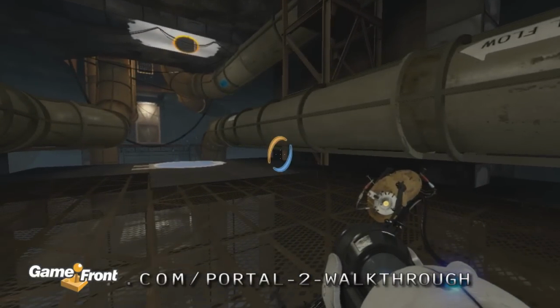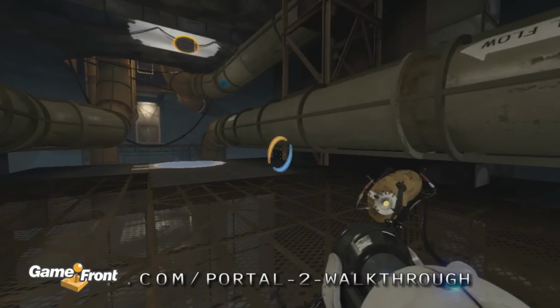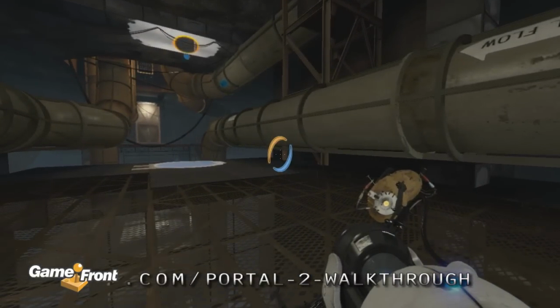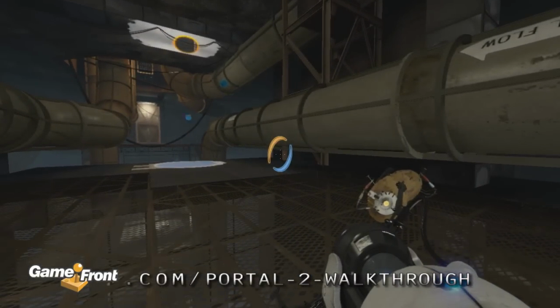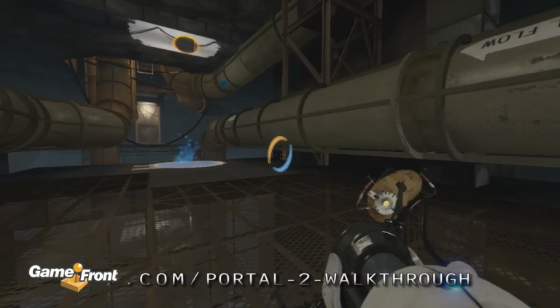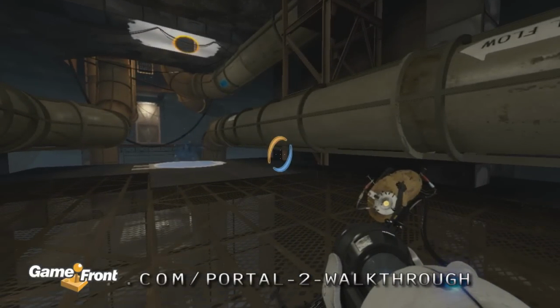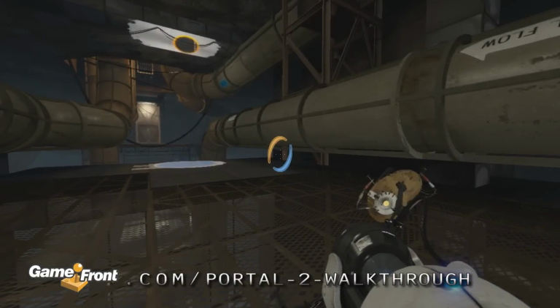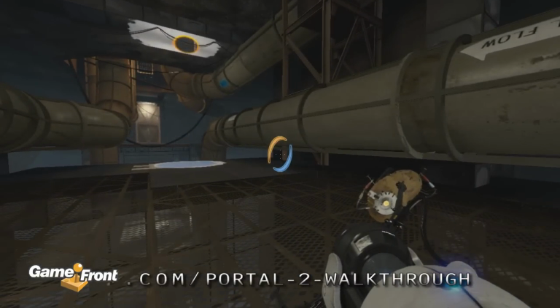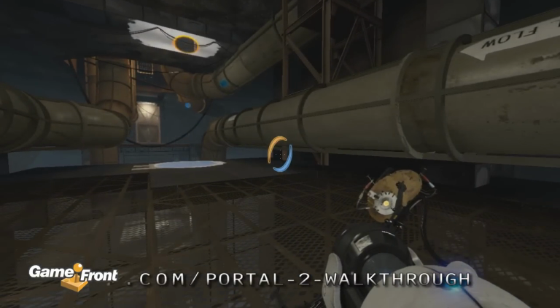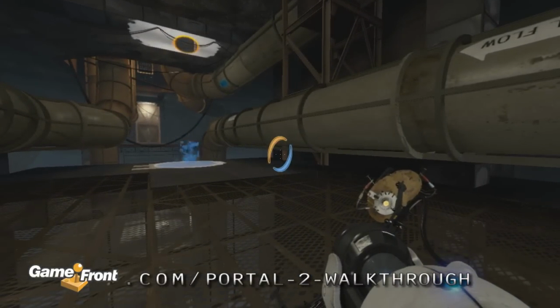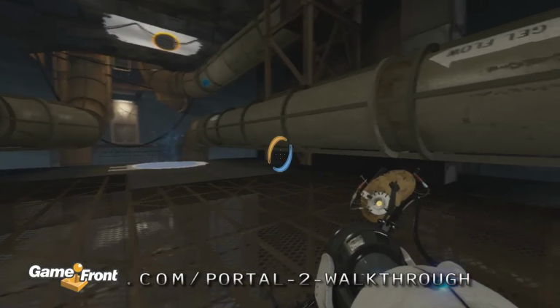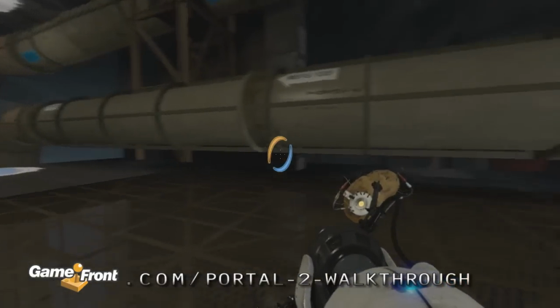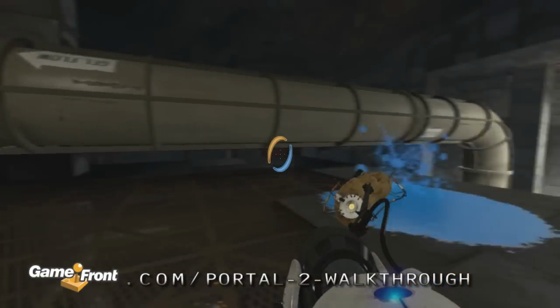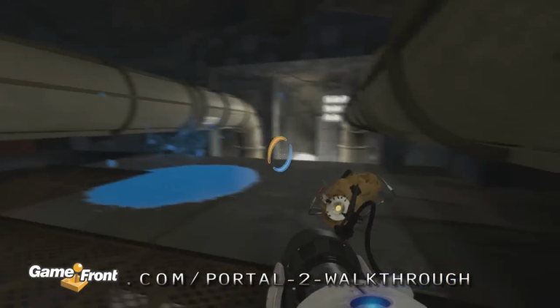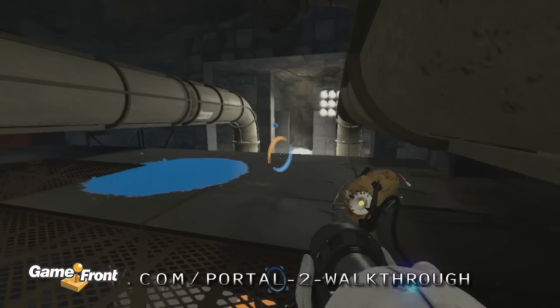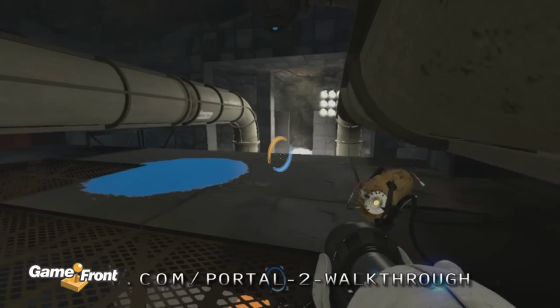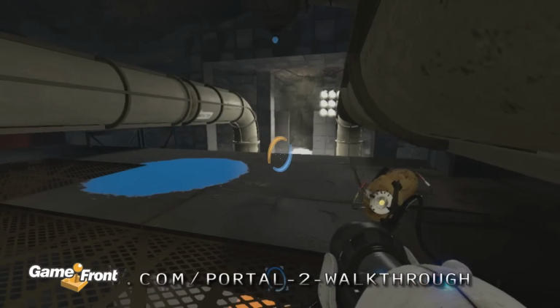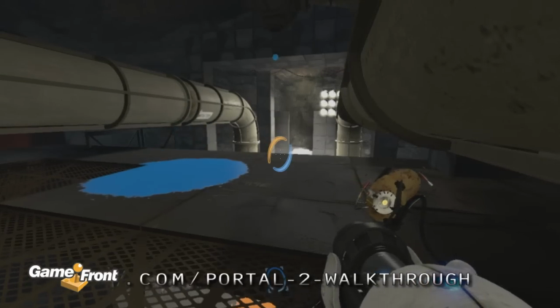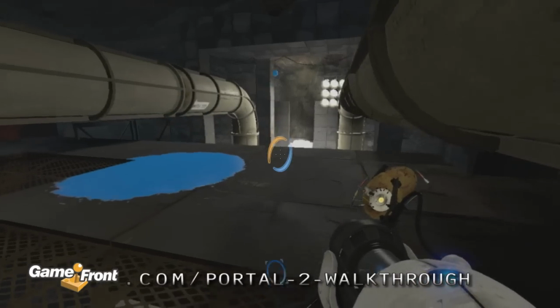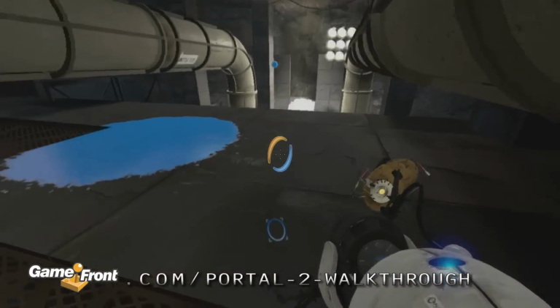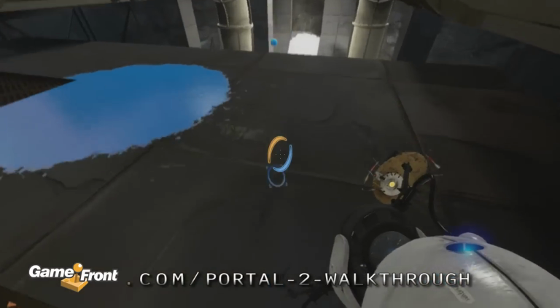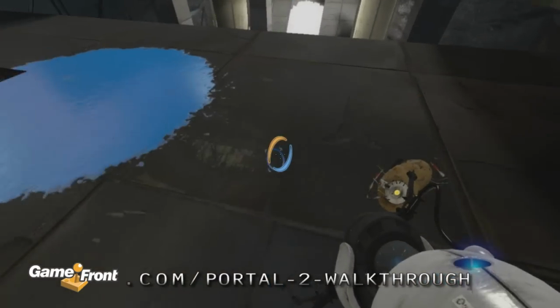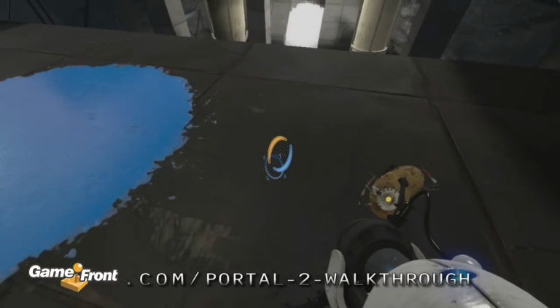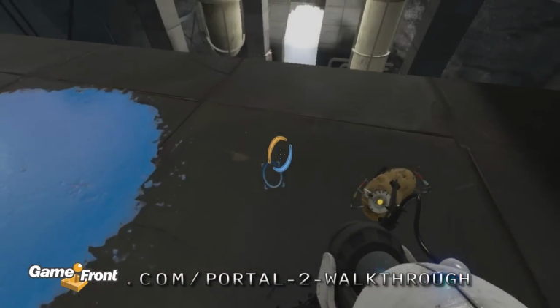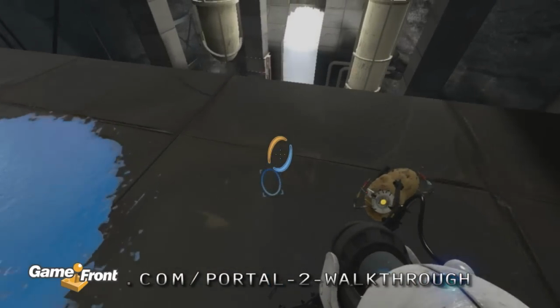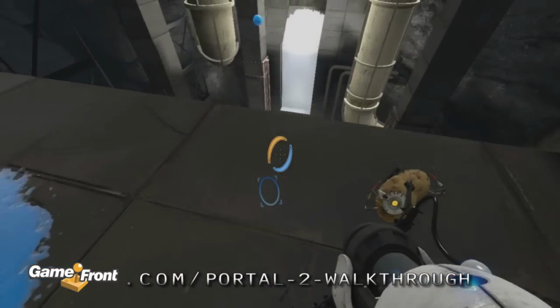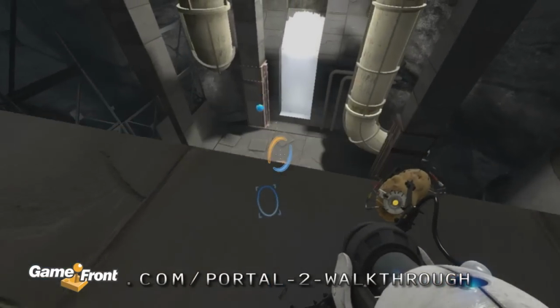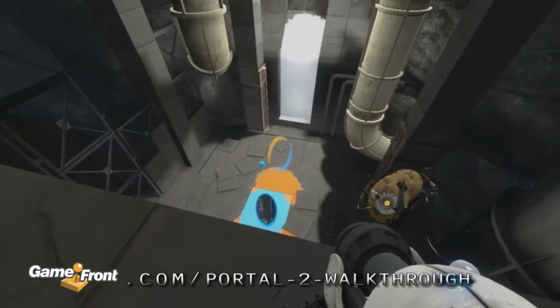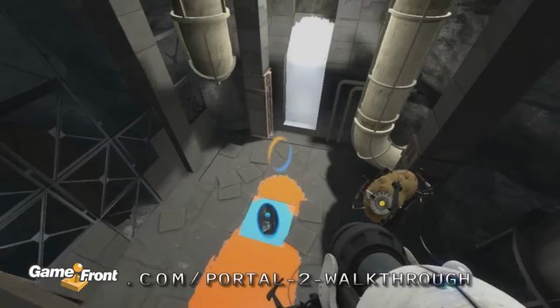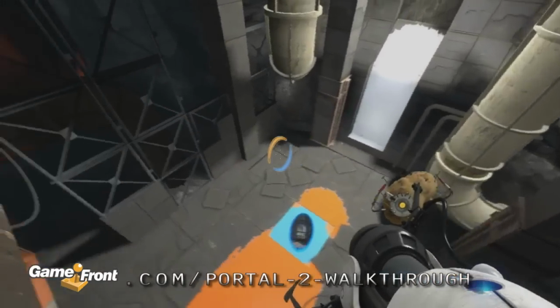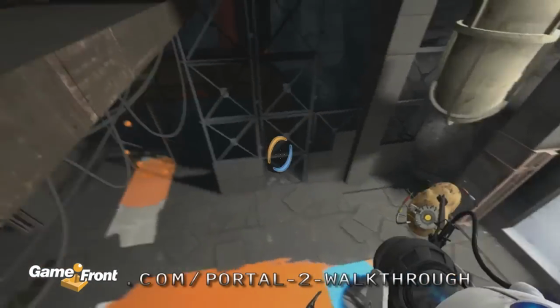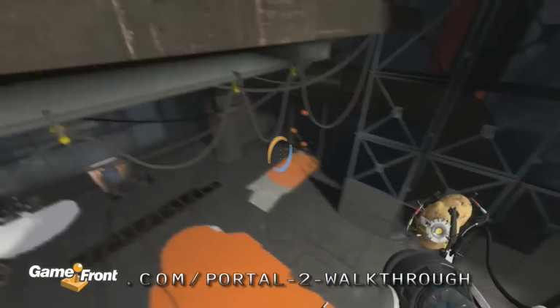Drop down and use the propulsion gel to cross the floor. Once again, fling your way upwards and bounce back on top of the structure in the other room.